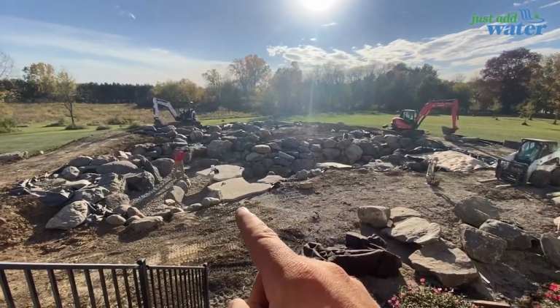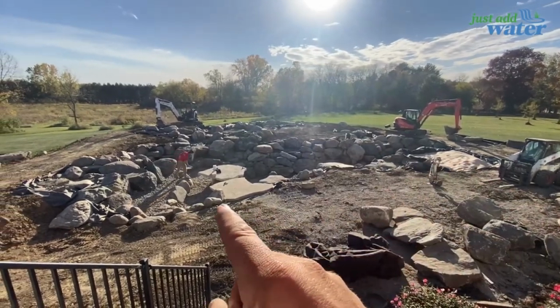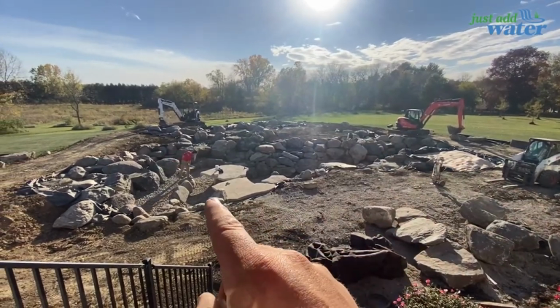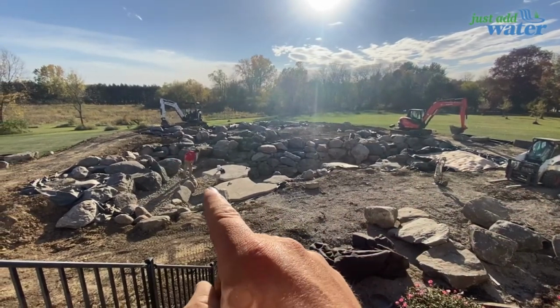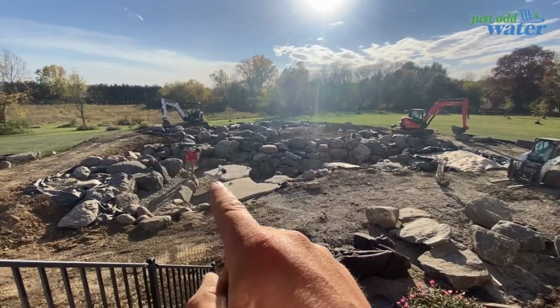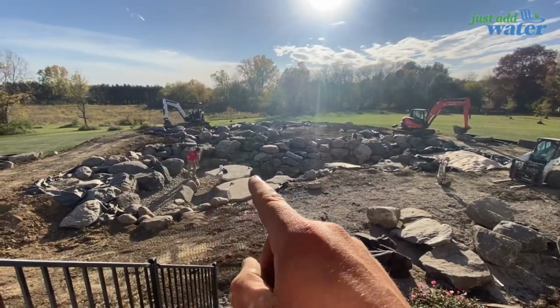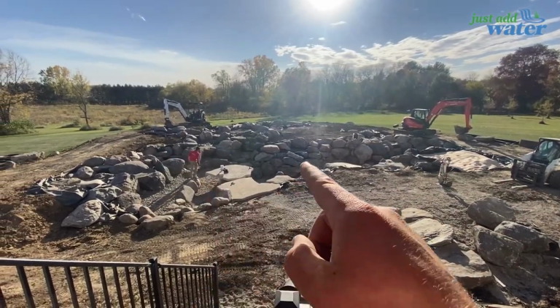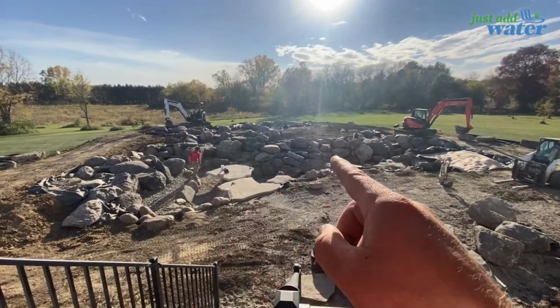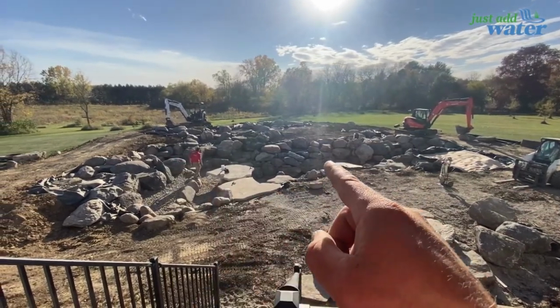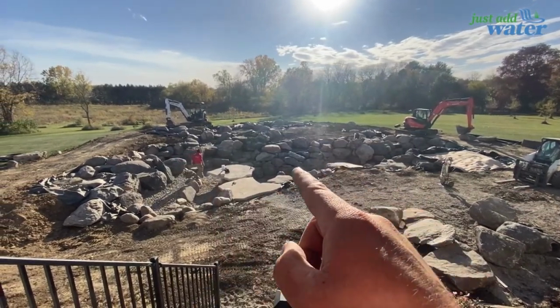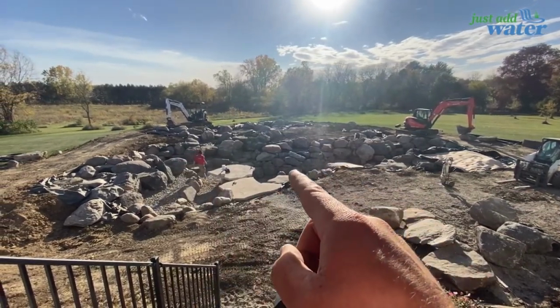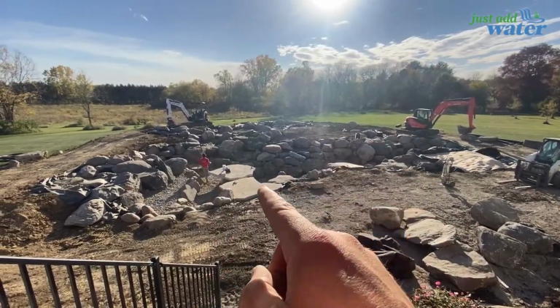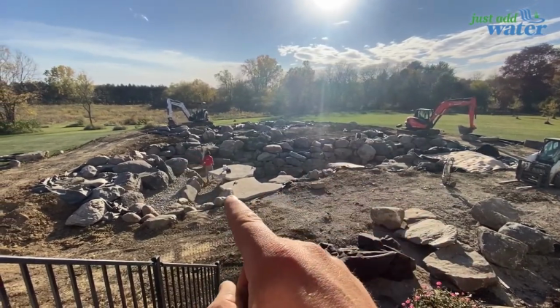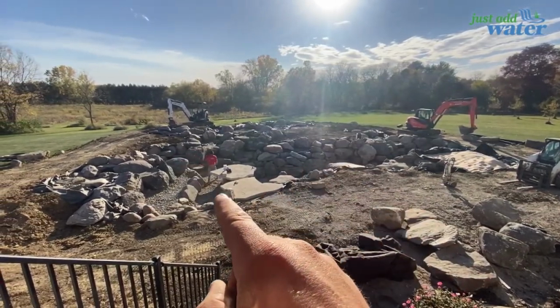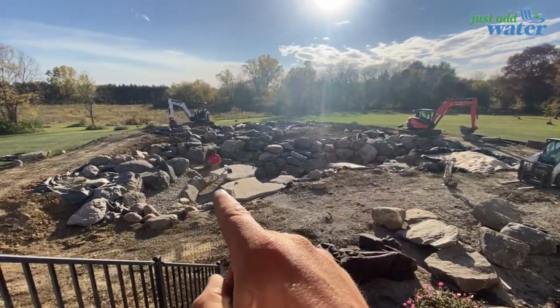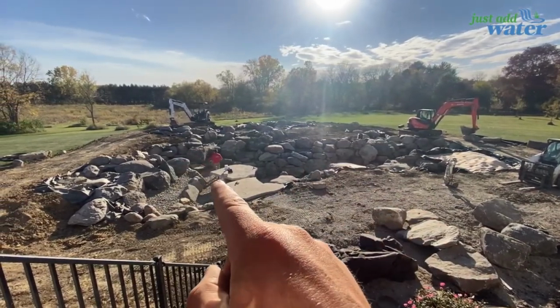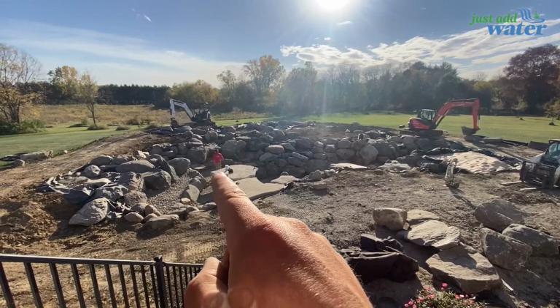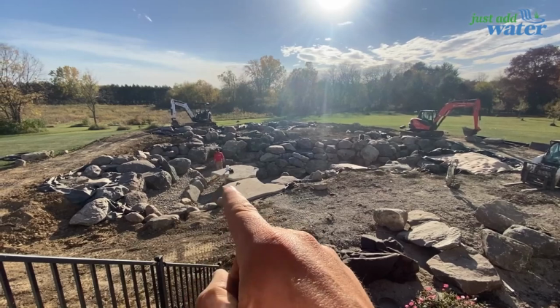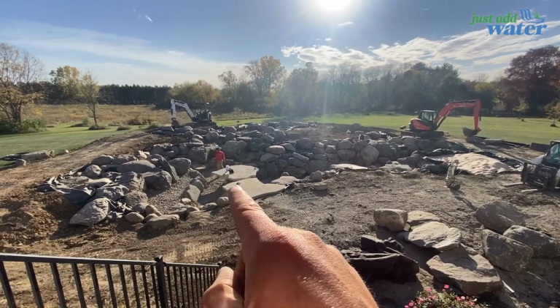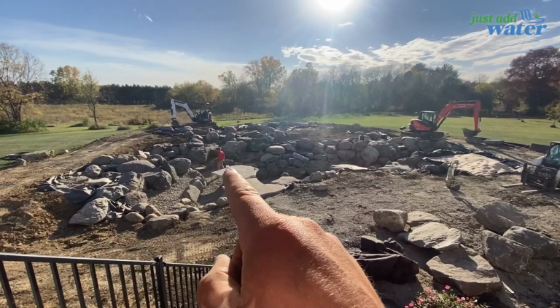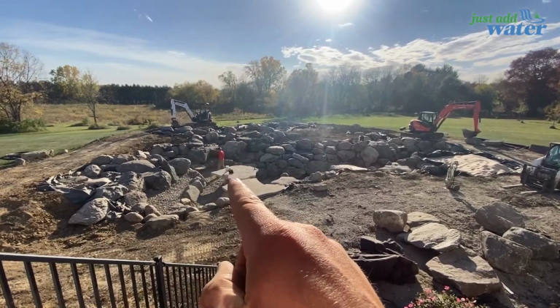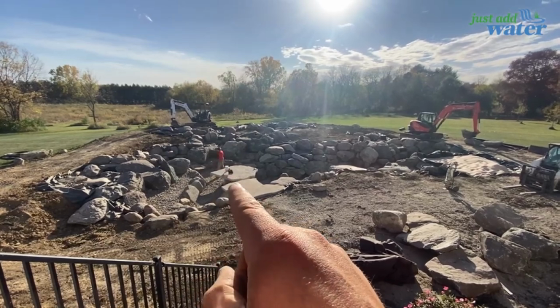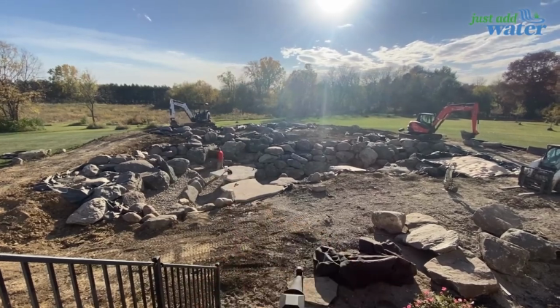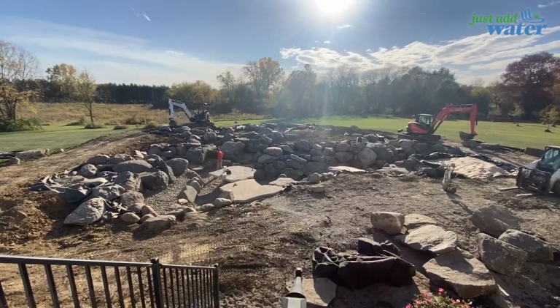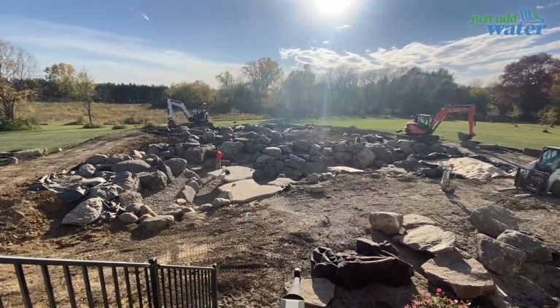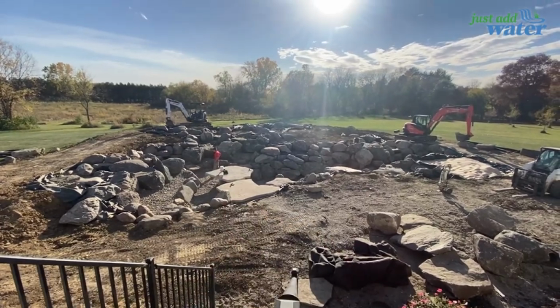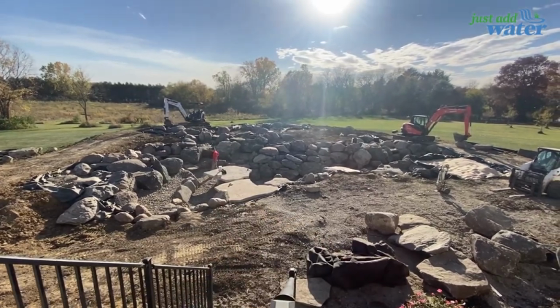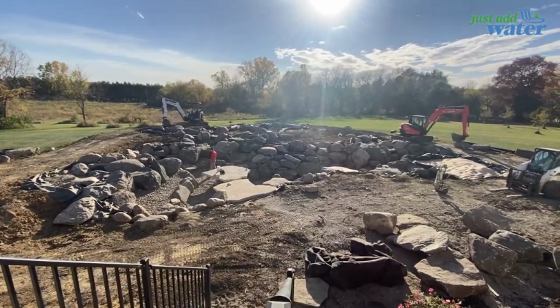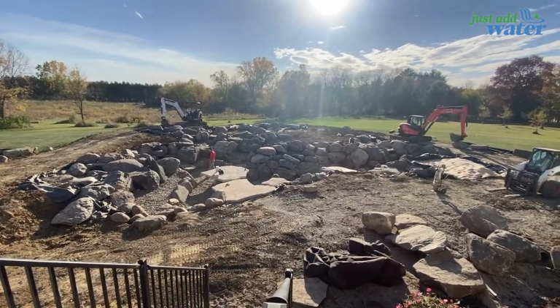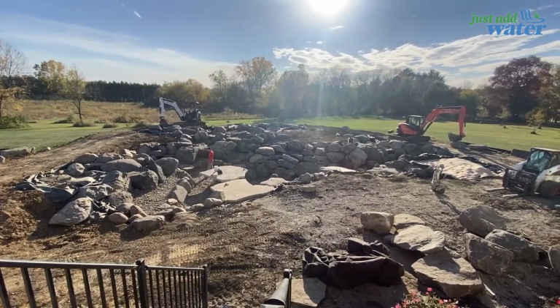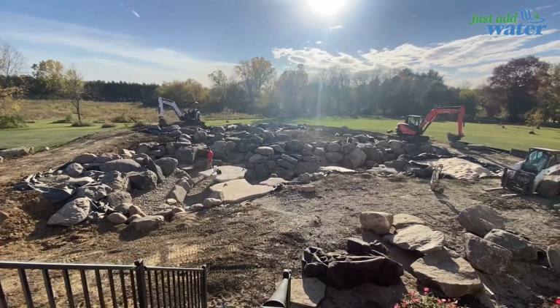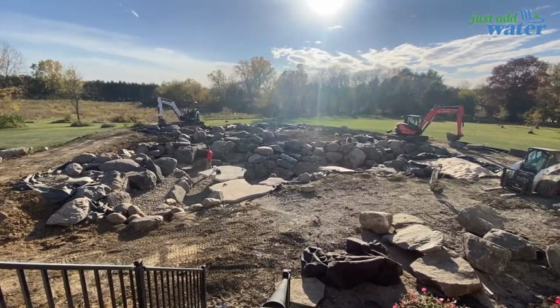It's about six feet deep now. Water's right below those steps. It's a big project.